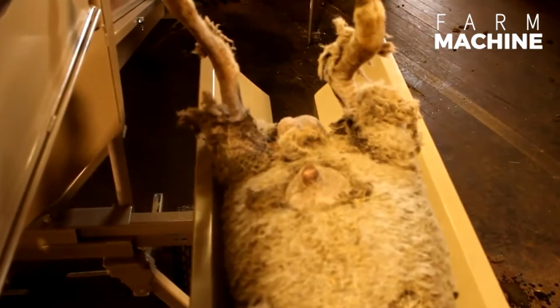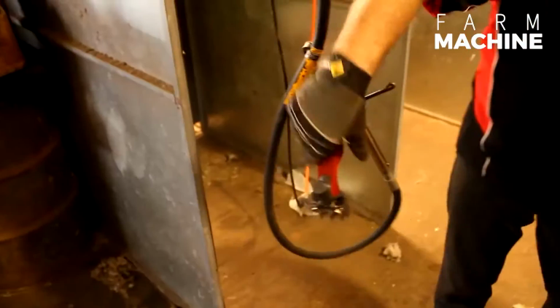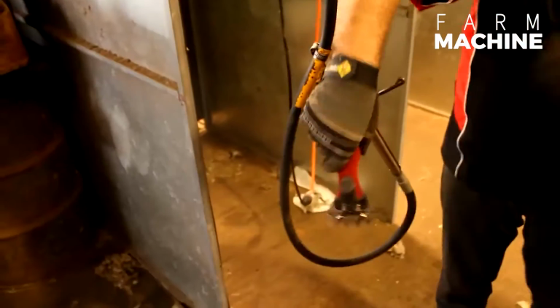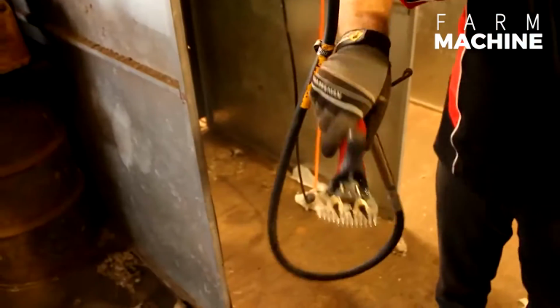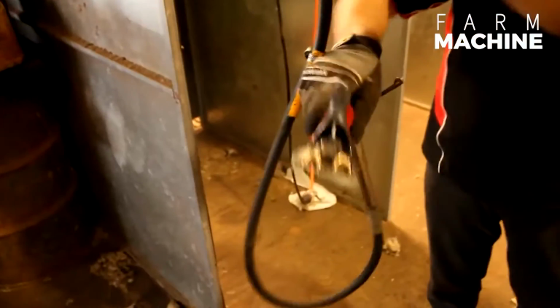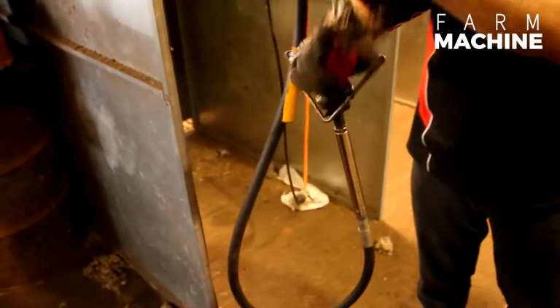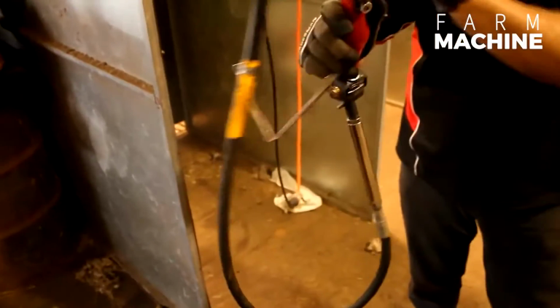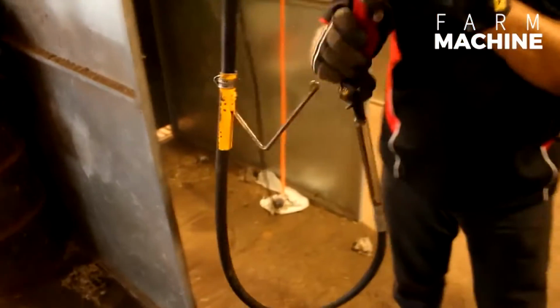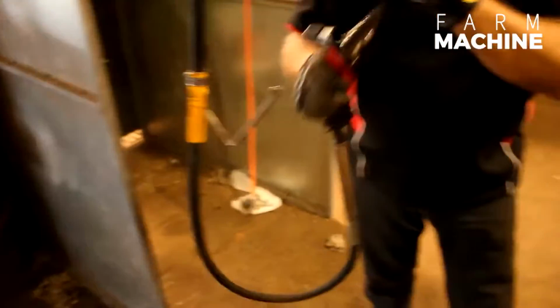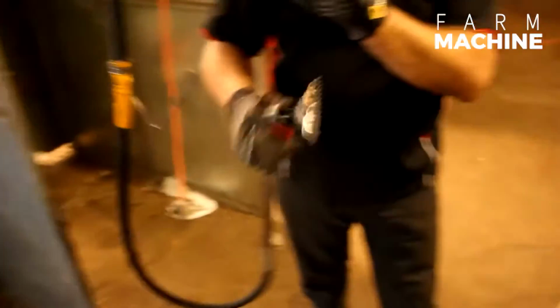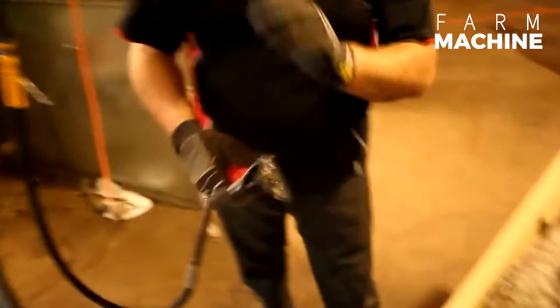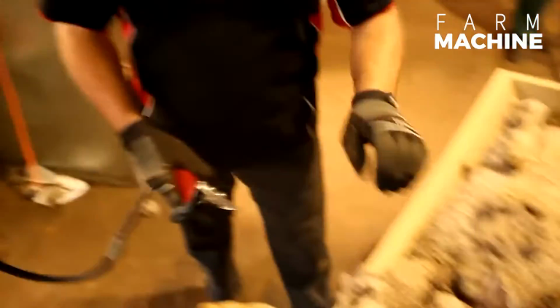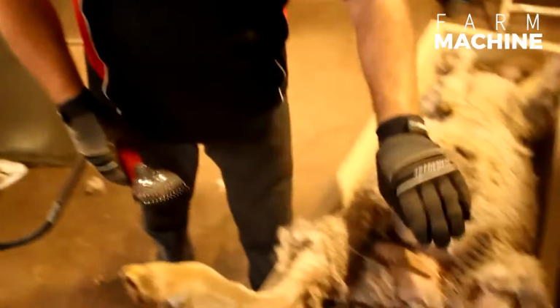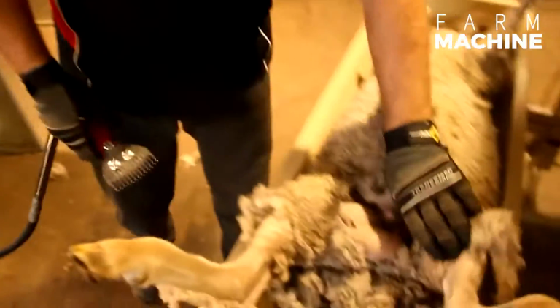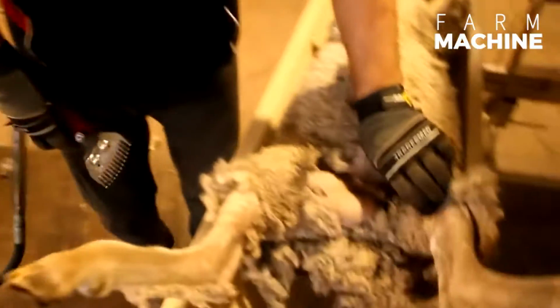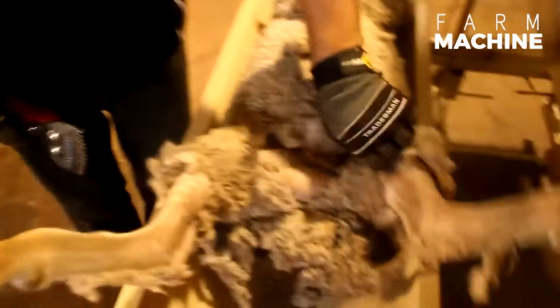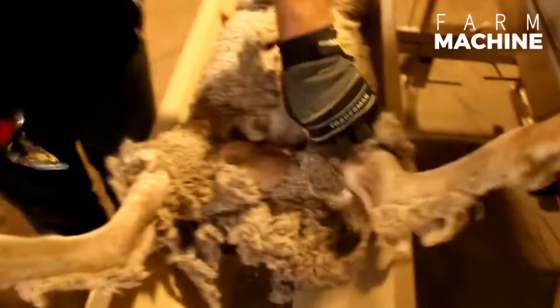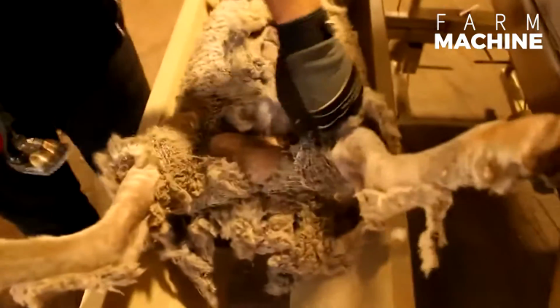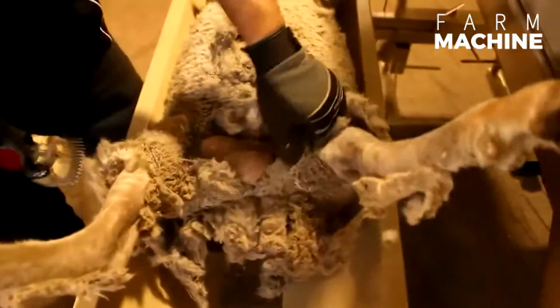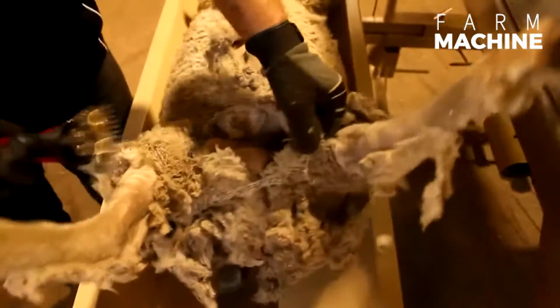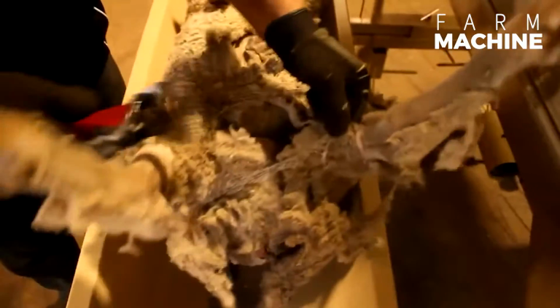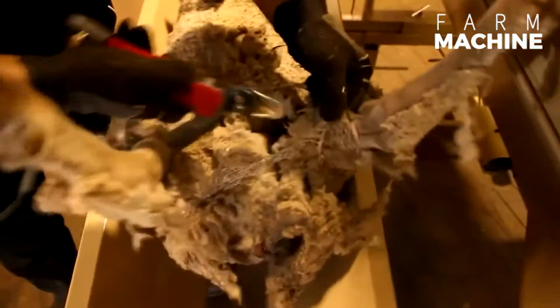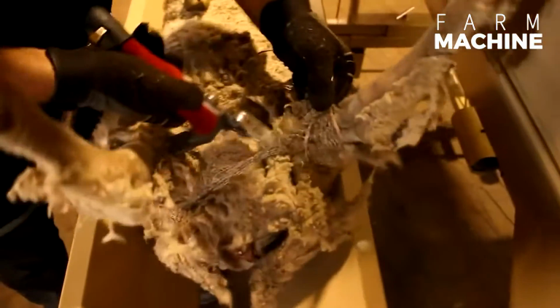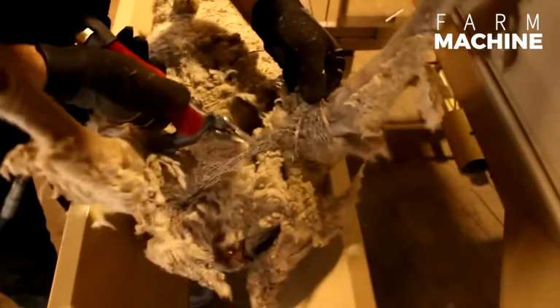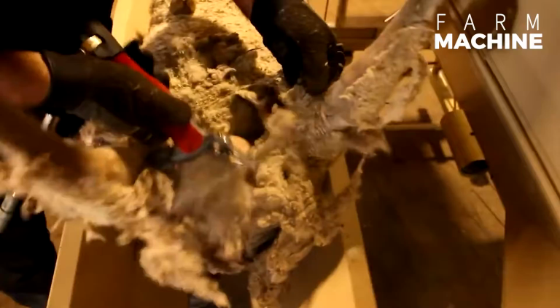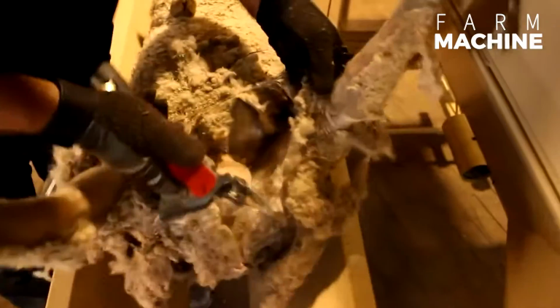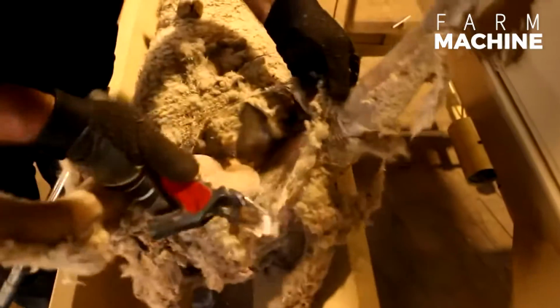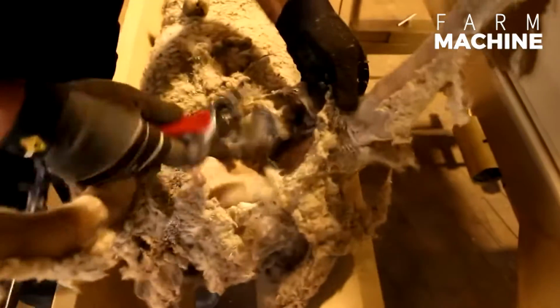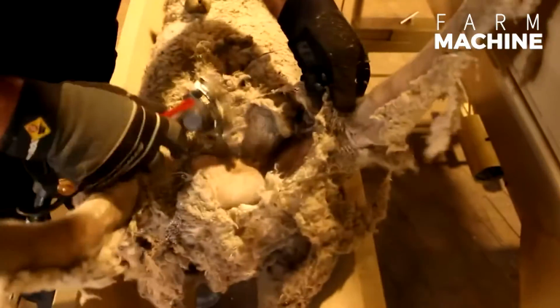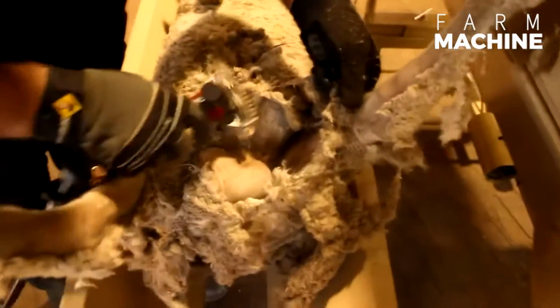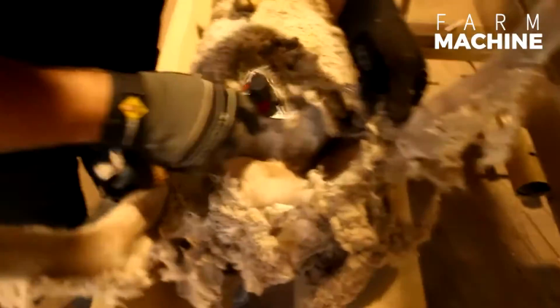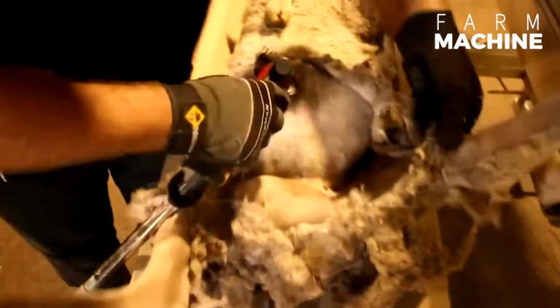As you can see, the net on the sheep comes out with the wool of the sheep. It's like taking off a sweater.